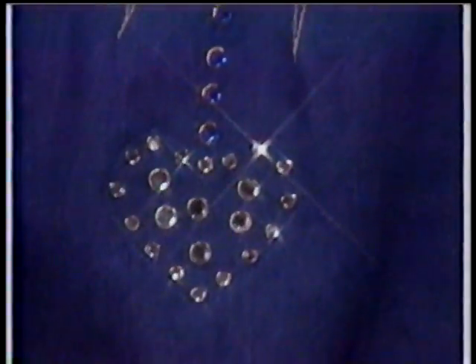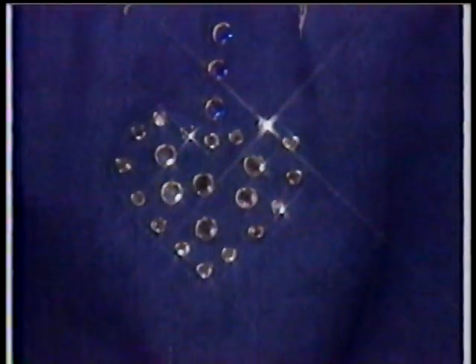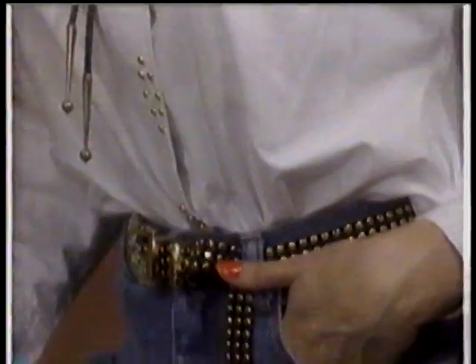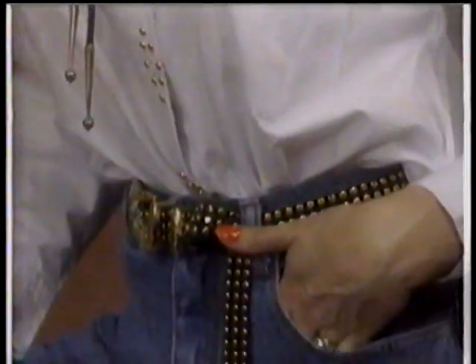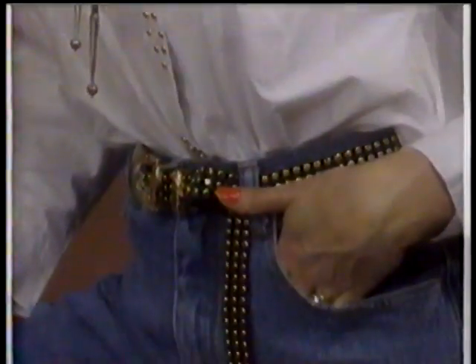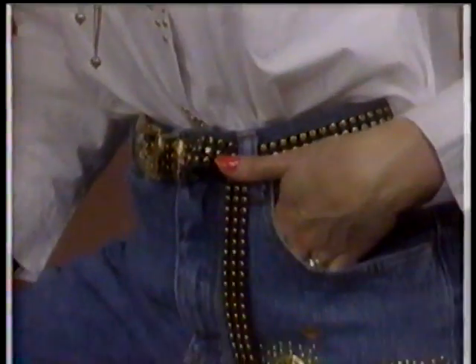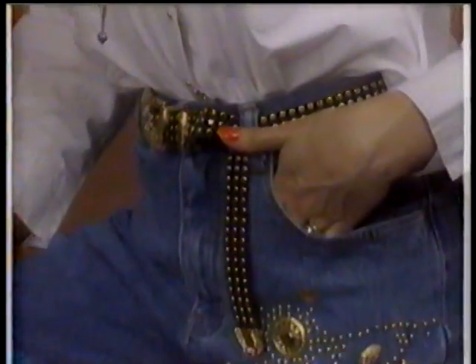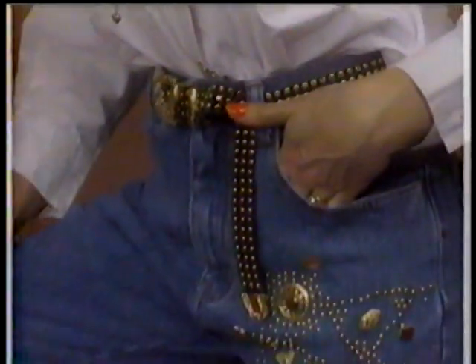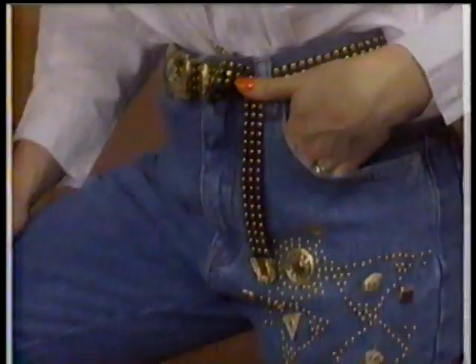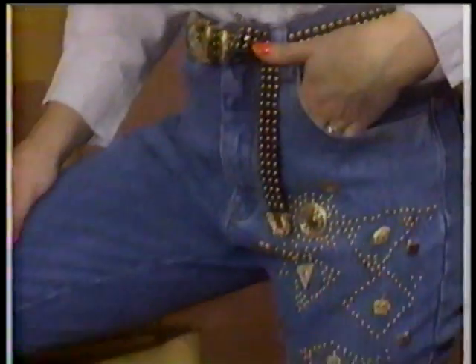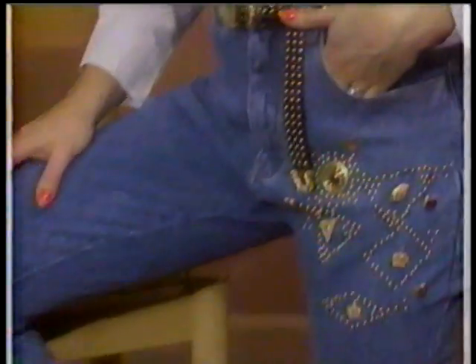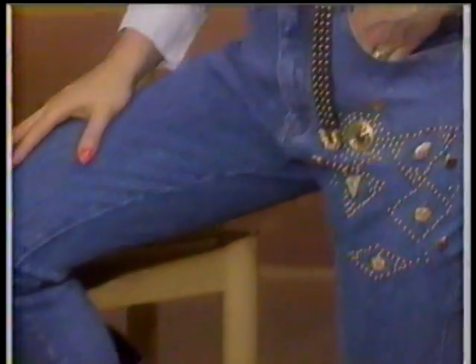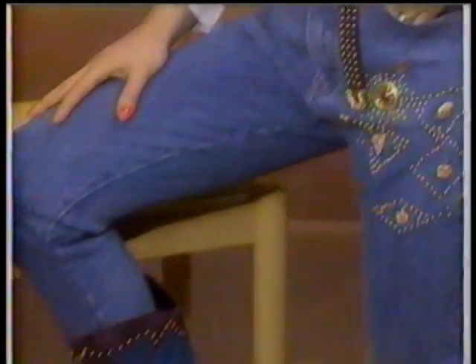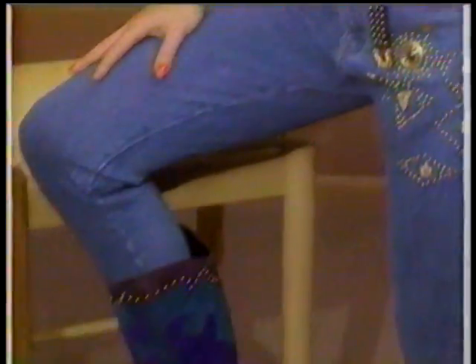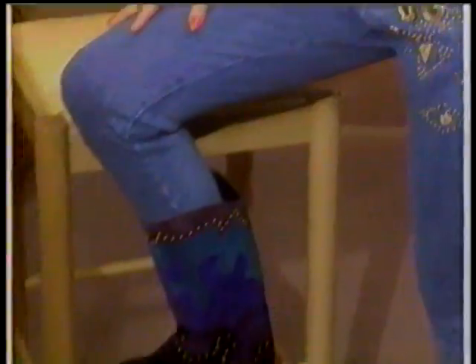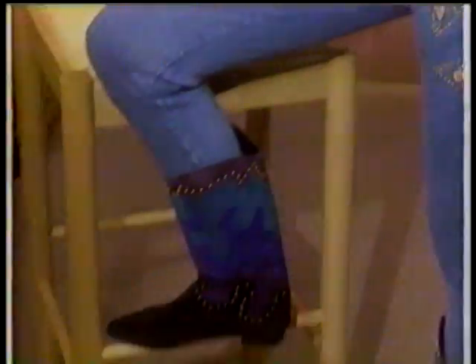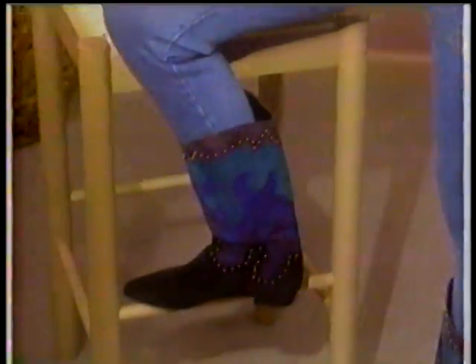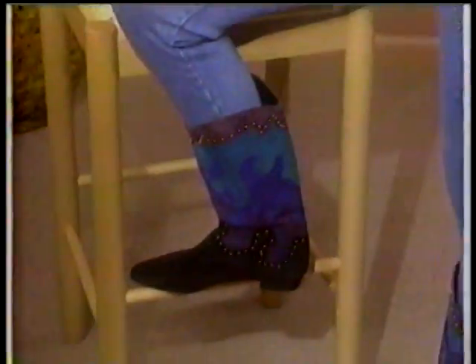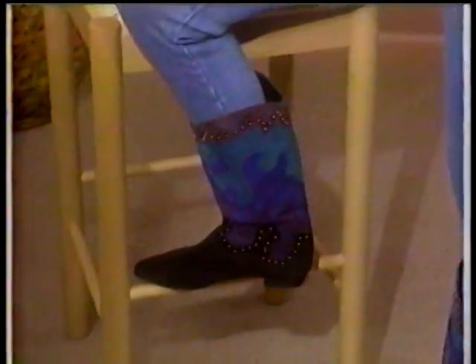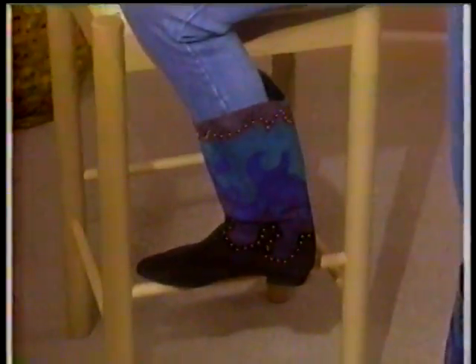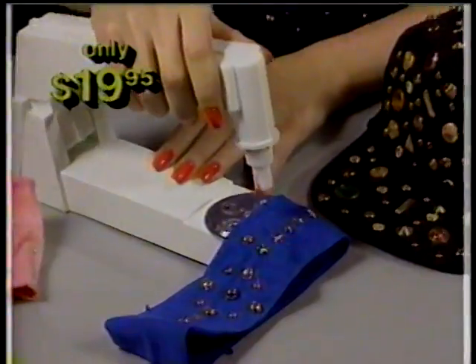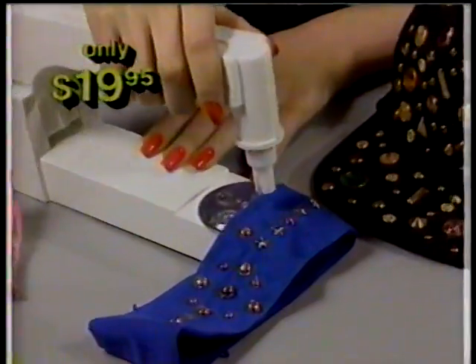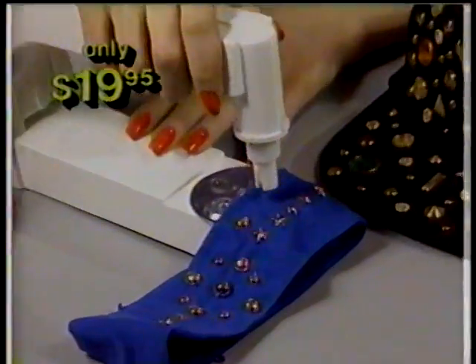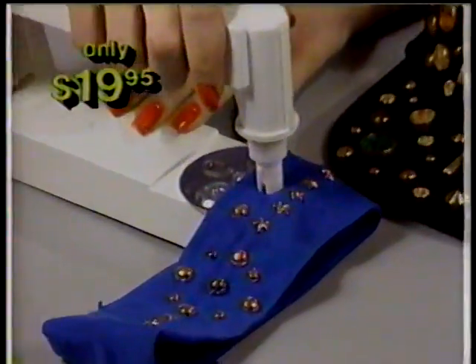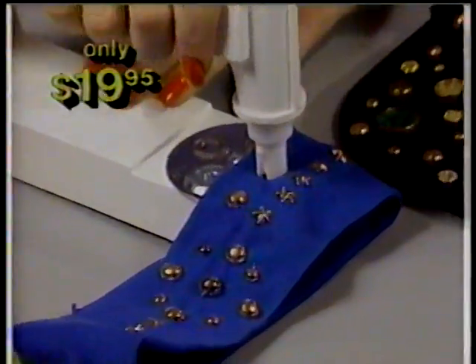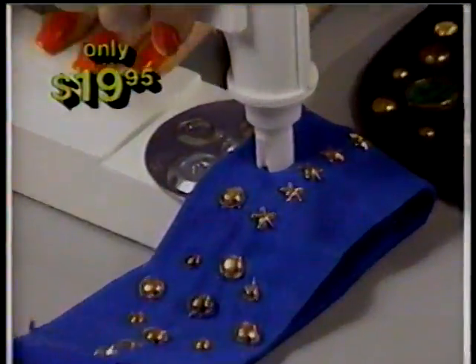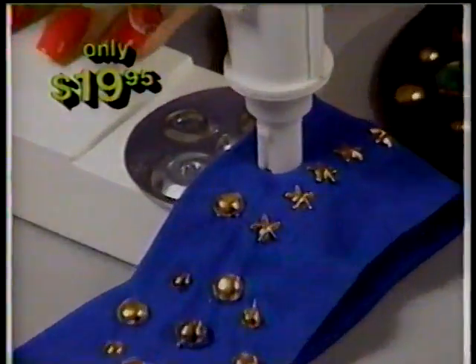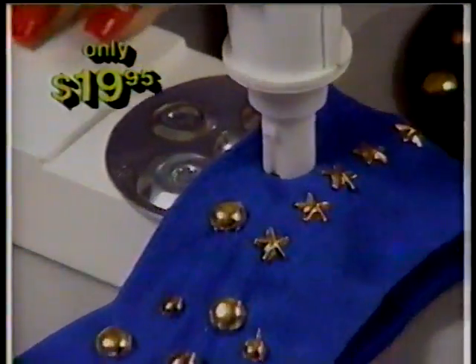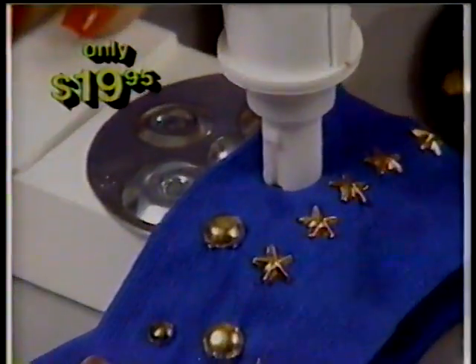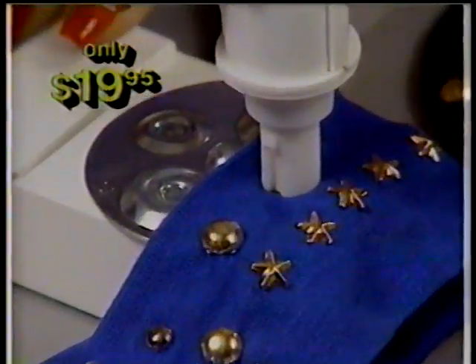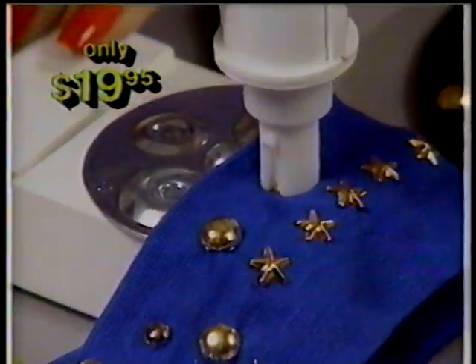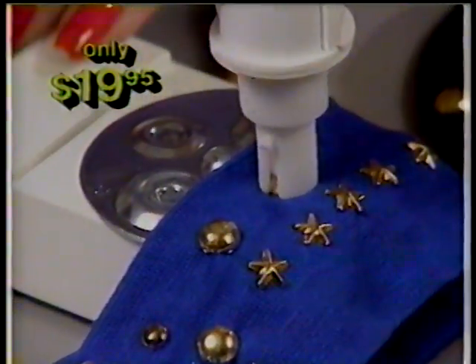Transform blouses, belts, jeans, and boots with studs and stones. You can get the Be Dazzler for just $19.95.